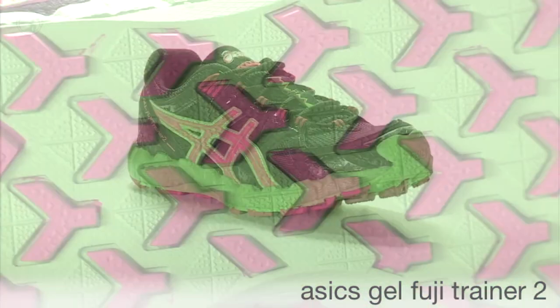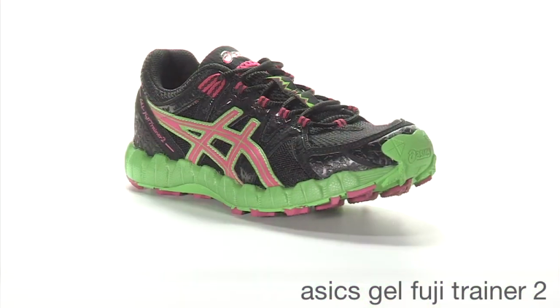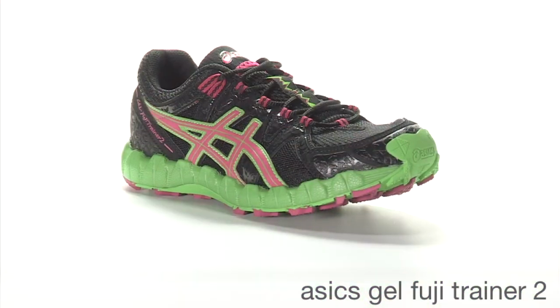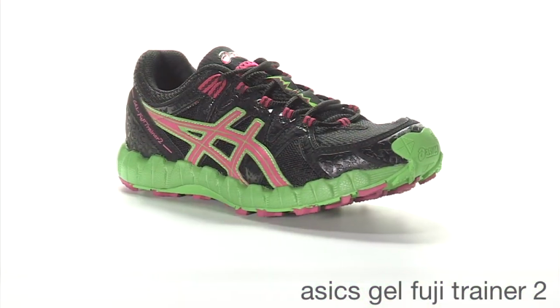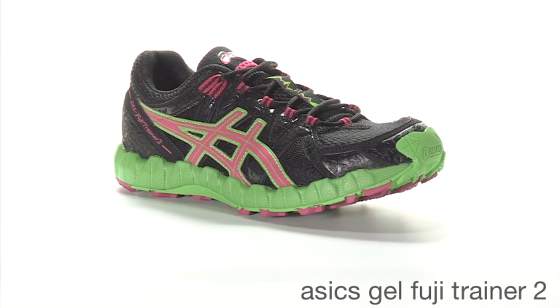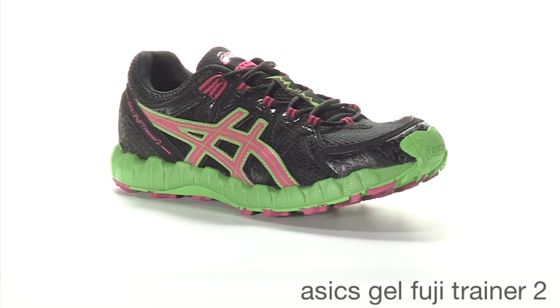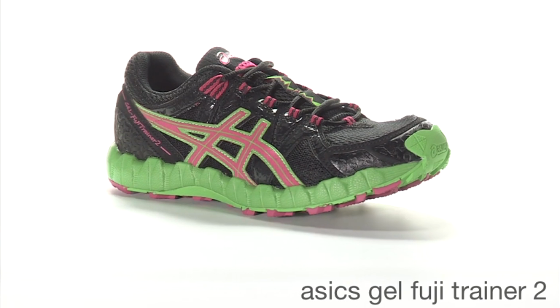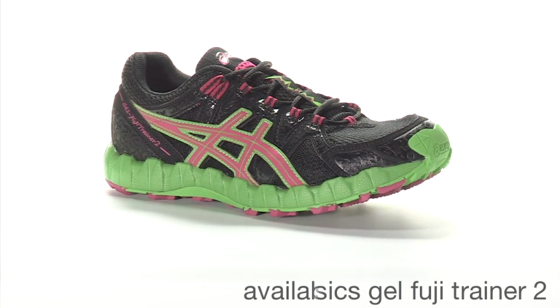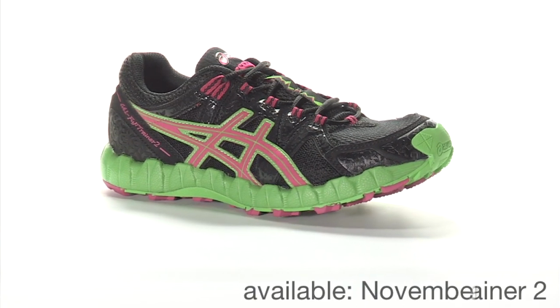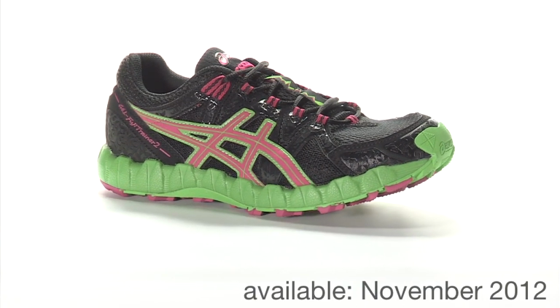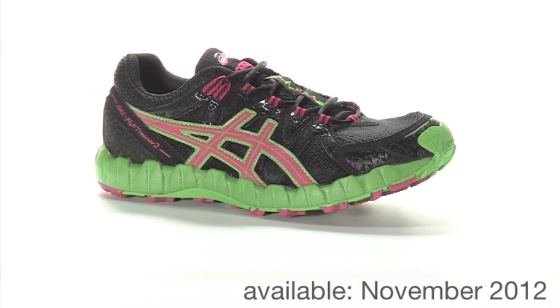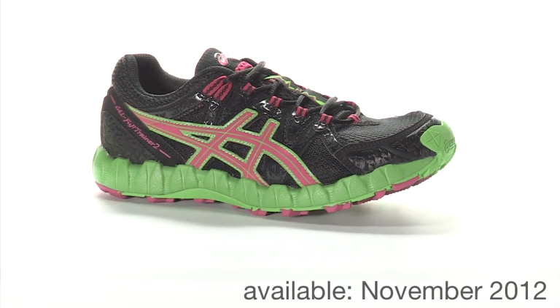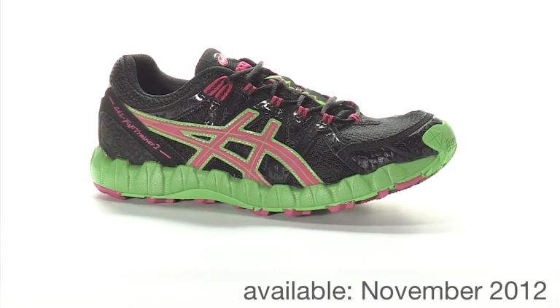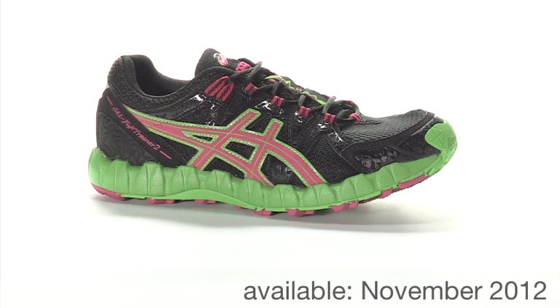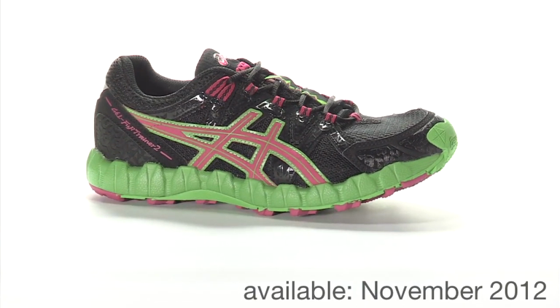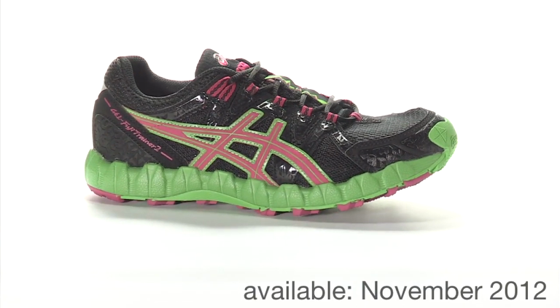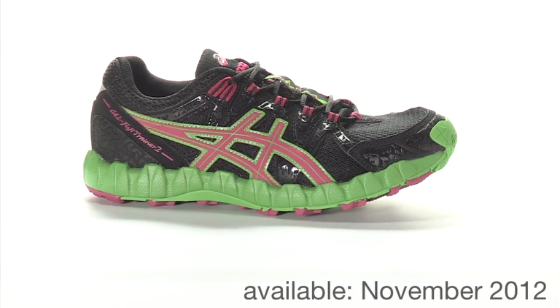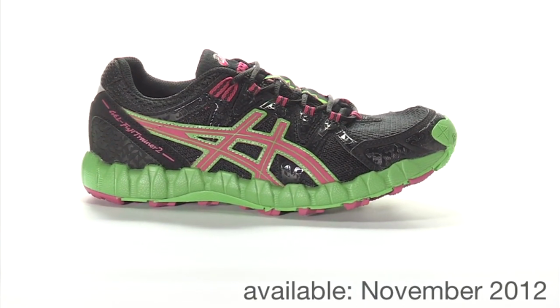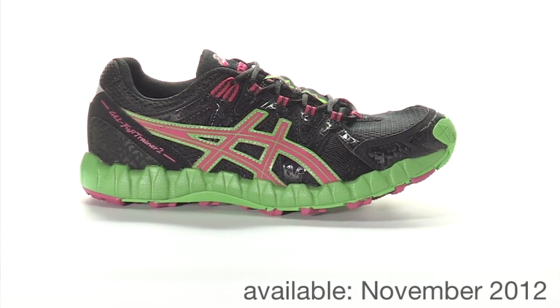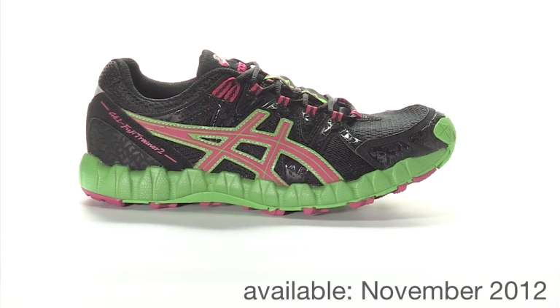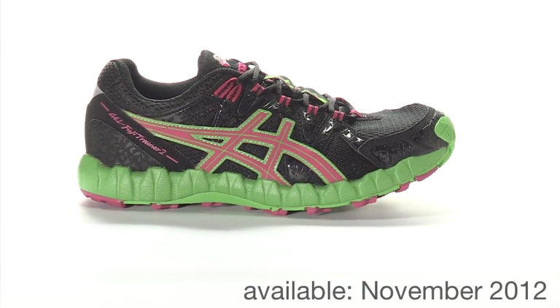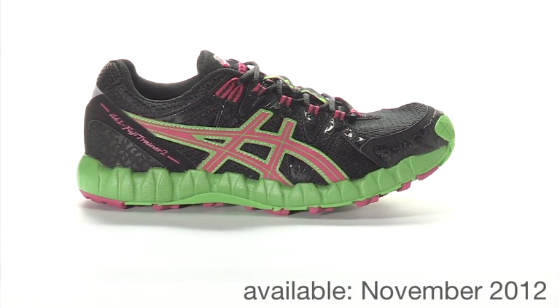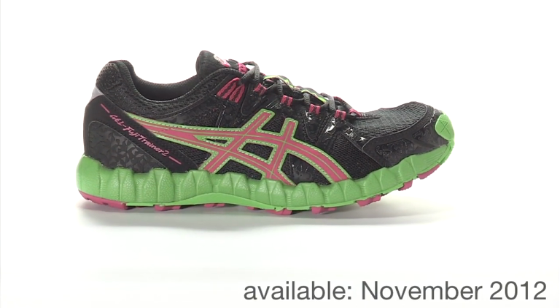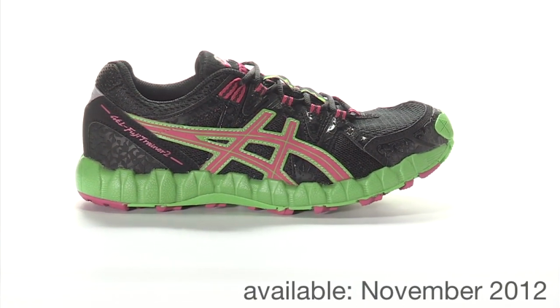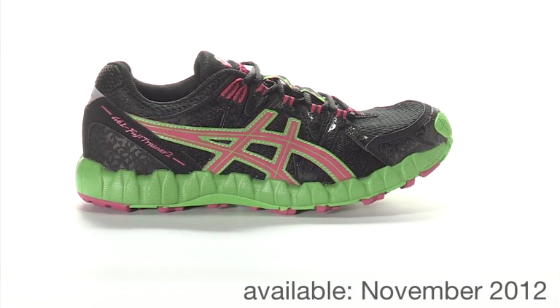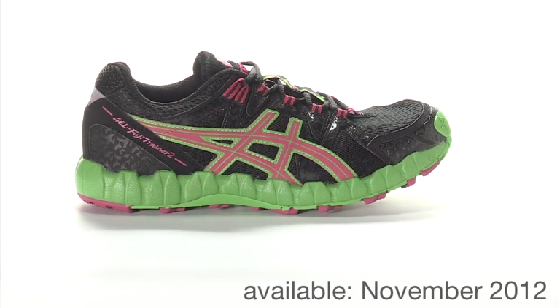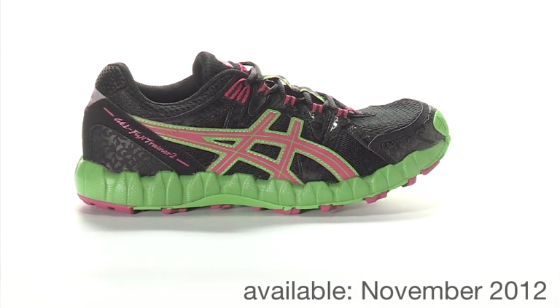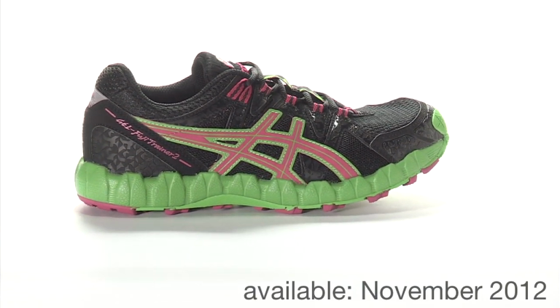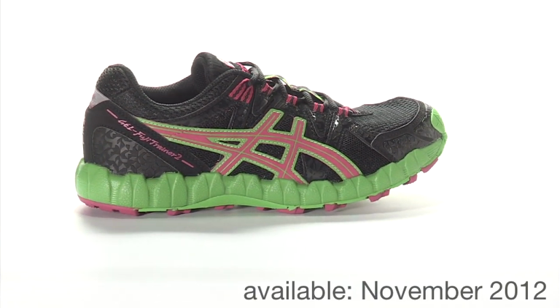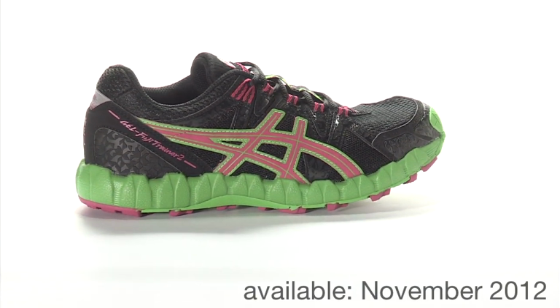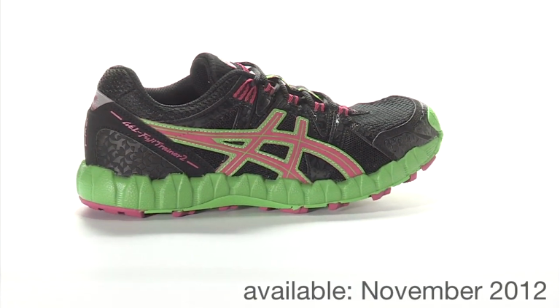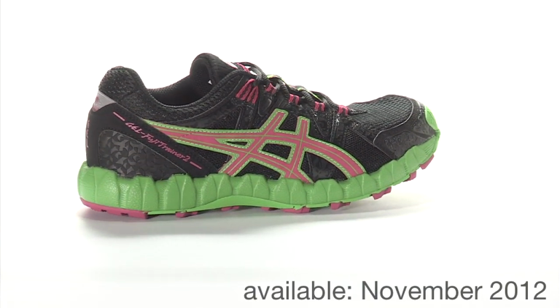The Fuji Trainer 2 from Asics will be available at Running Warehouse November 2012.